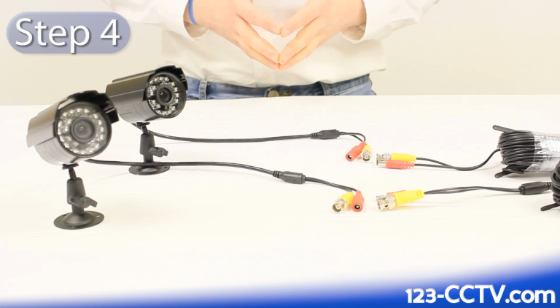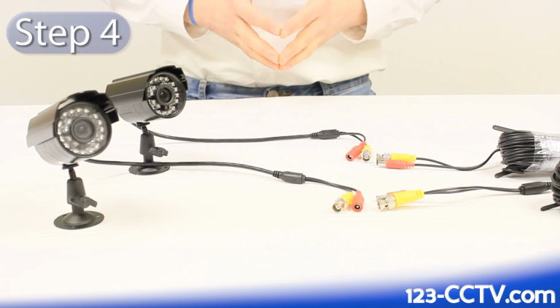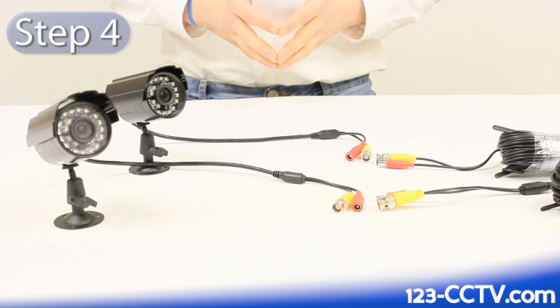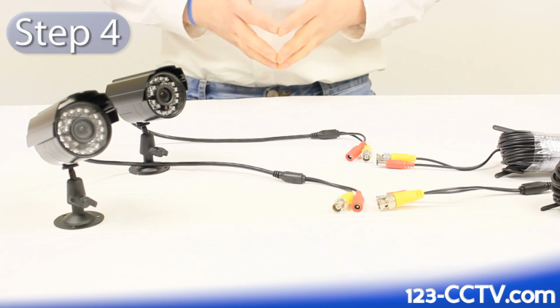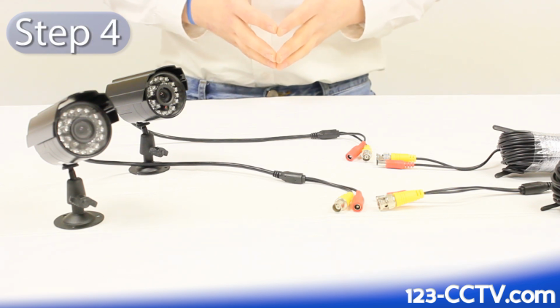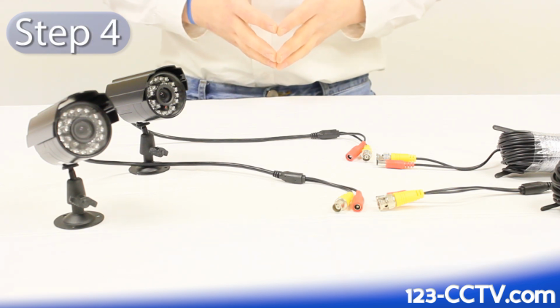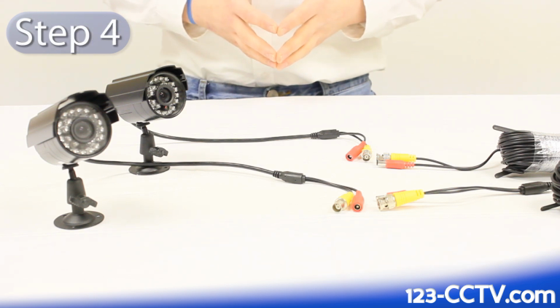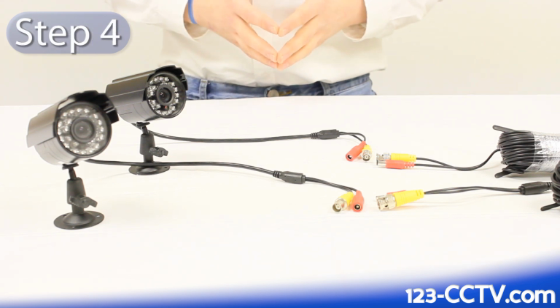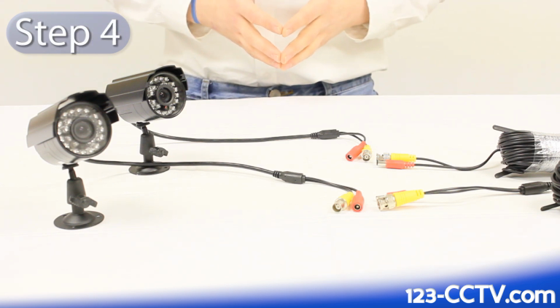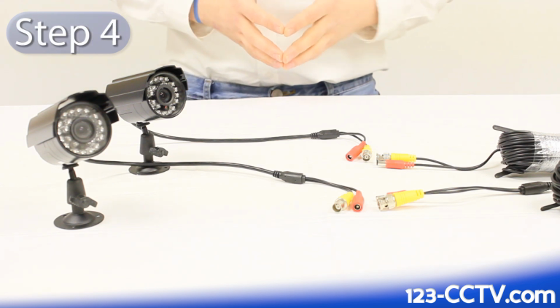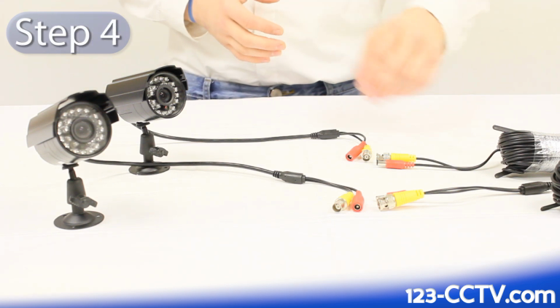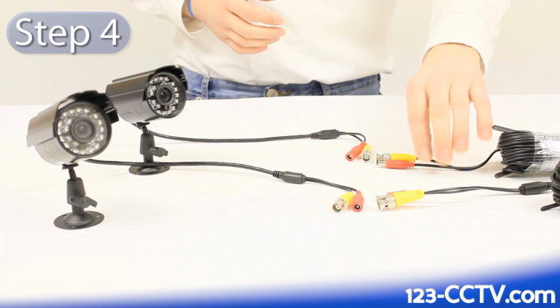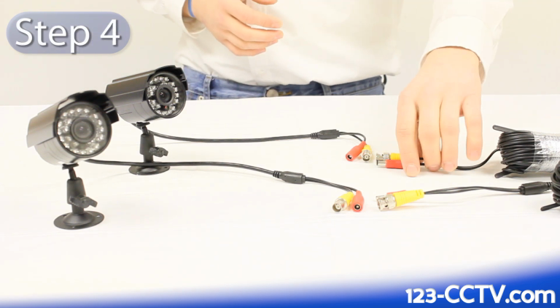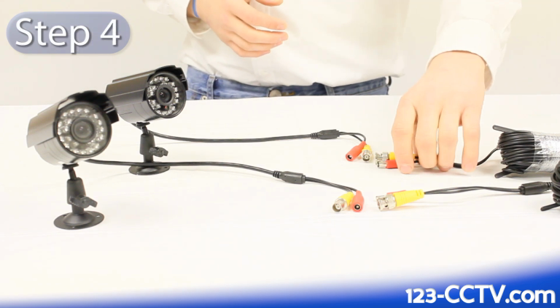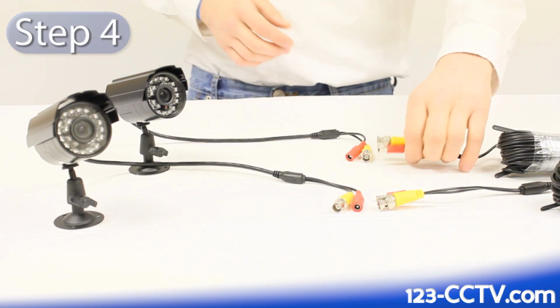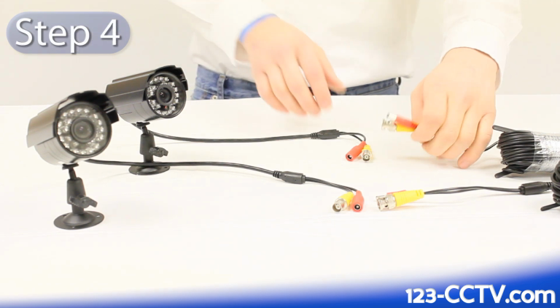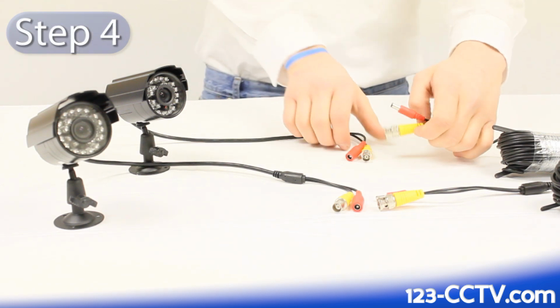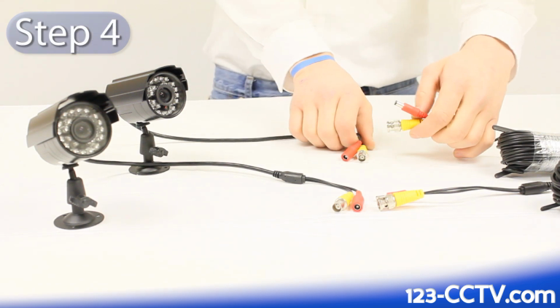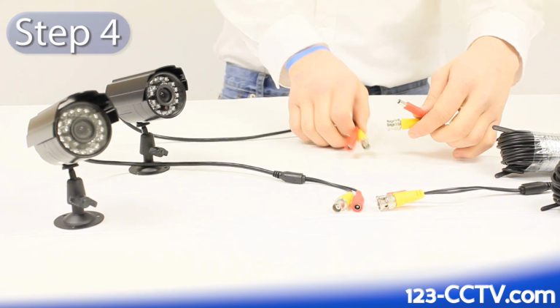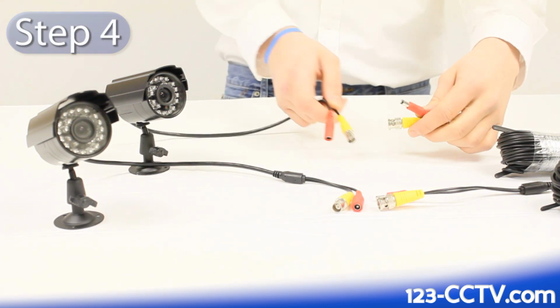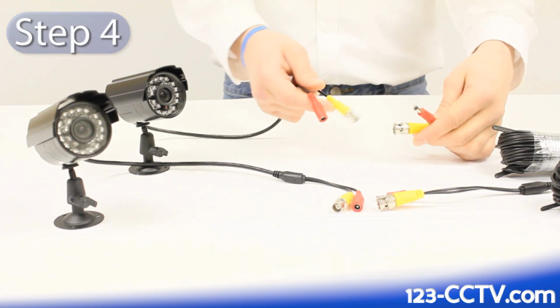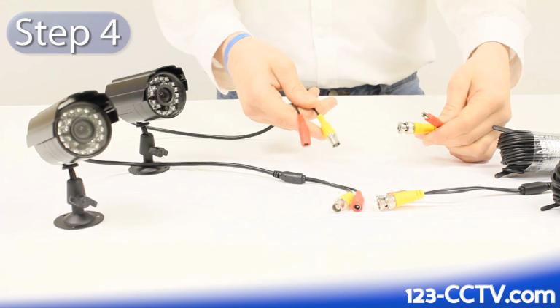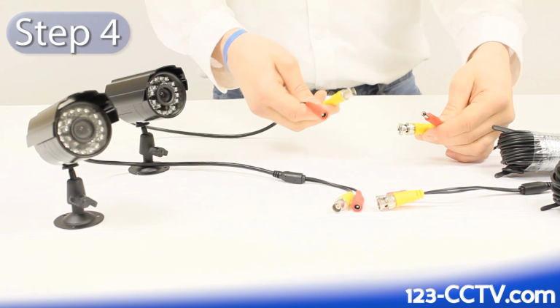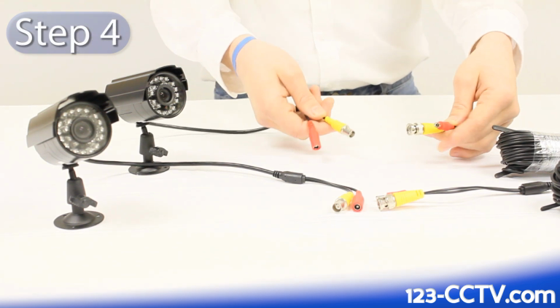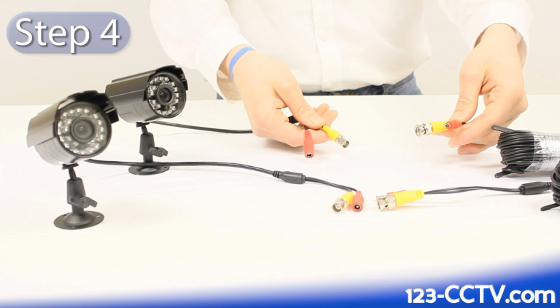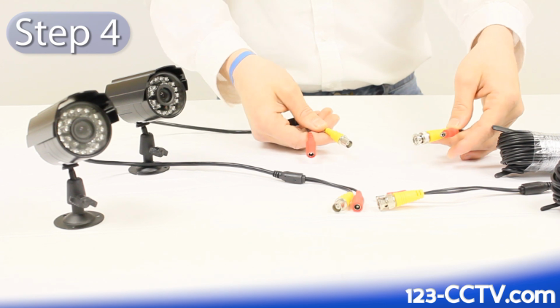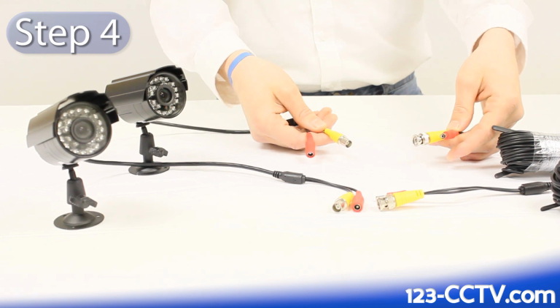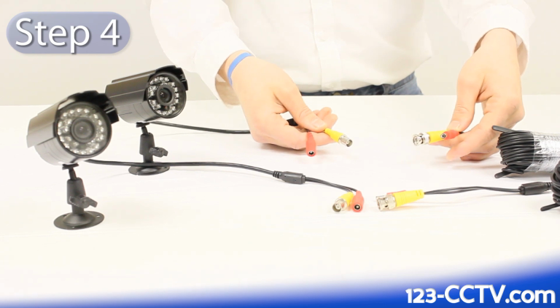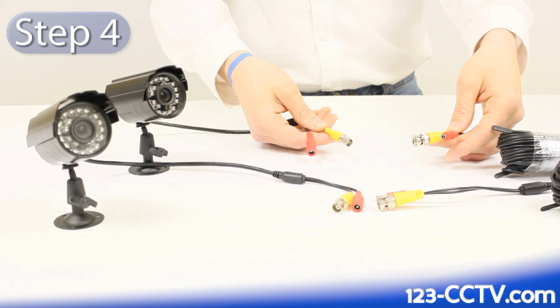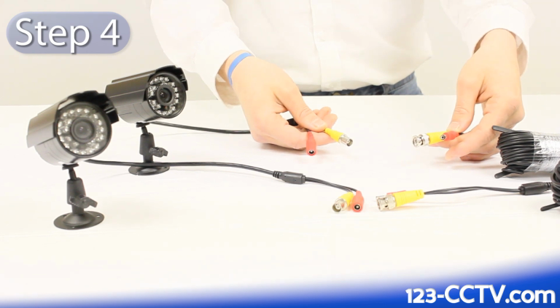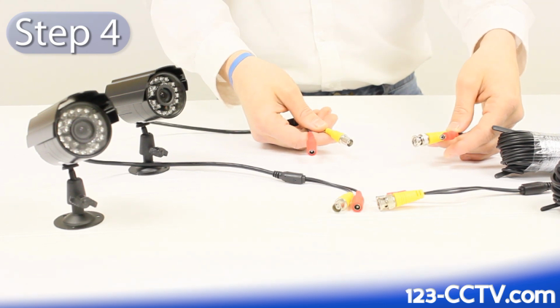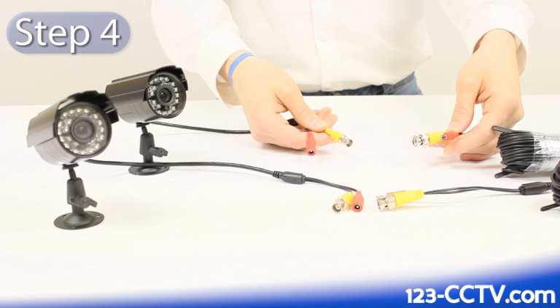The fourth step, after you've installed your camera cable, is to plug your security cameras into your cable.